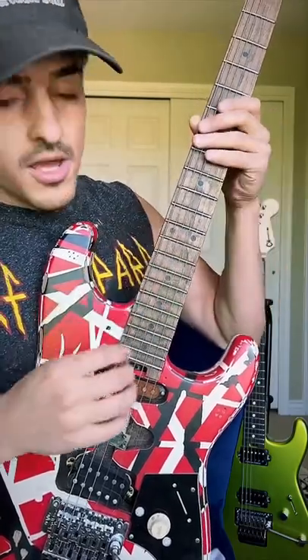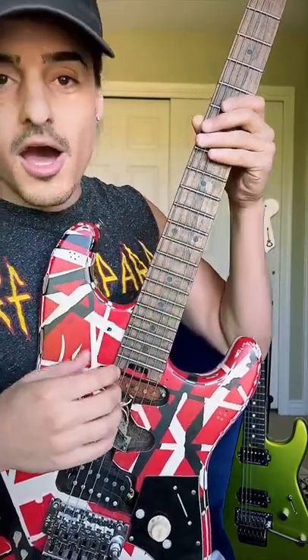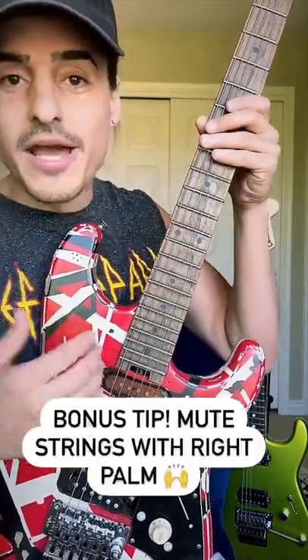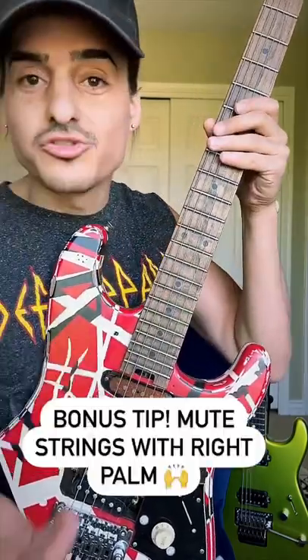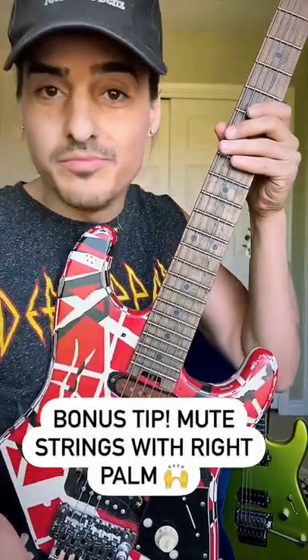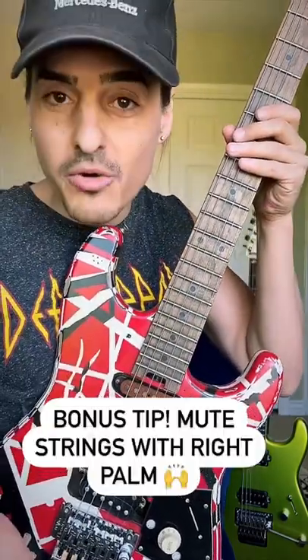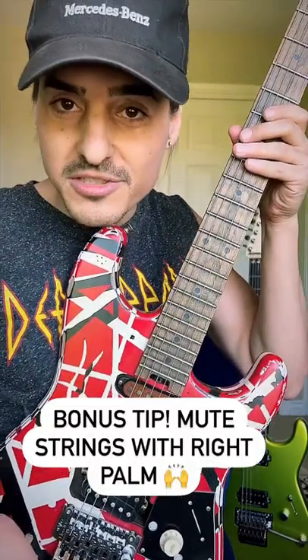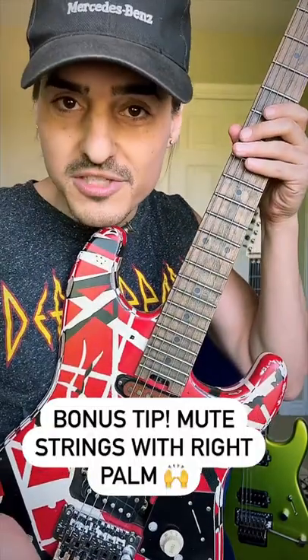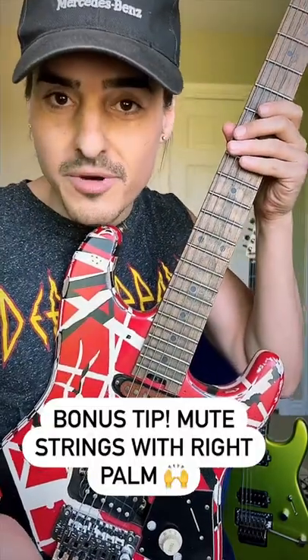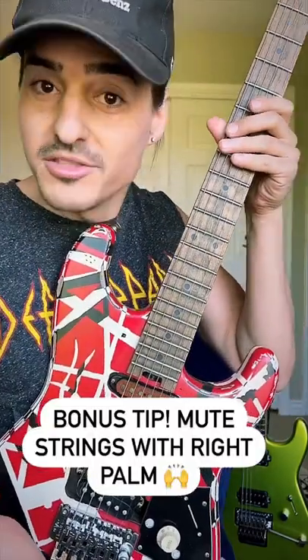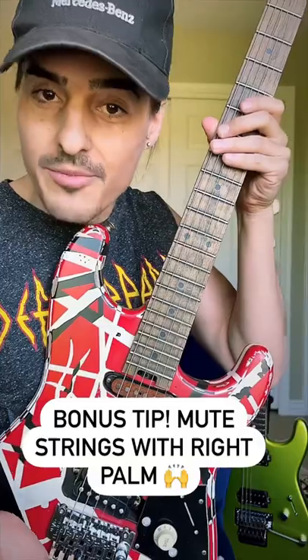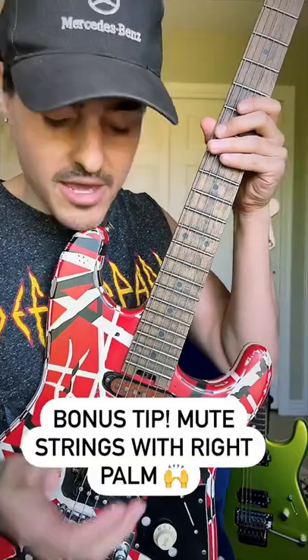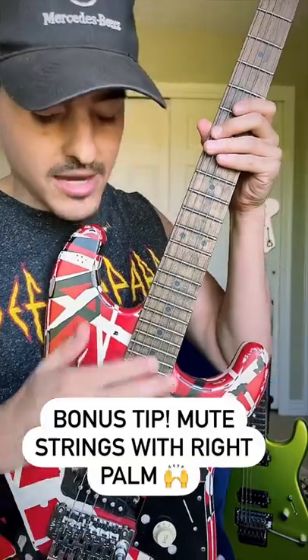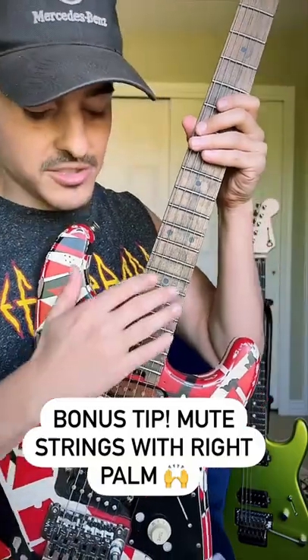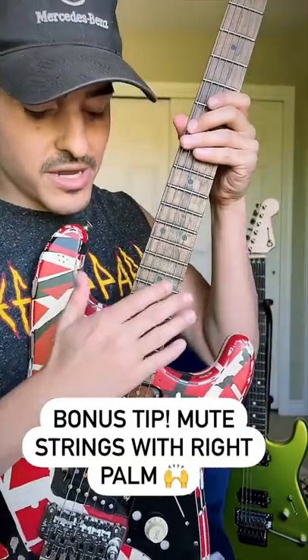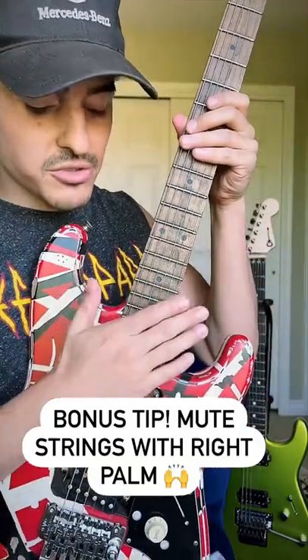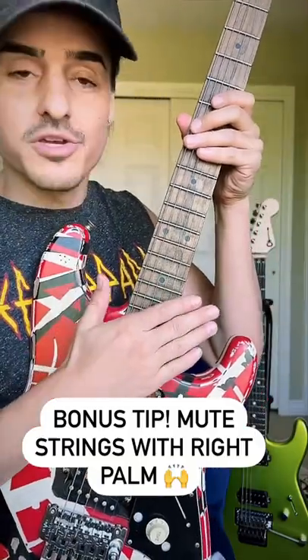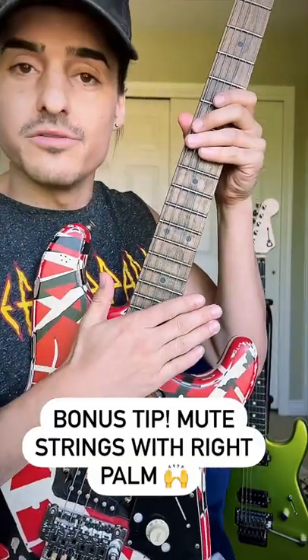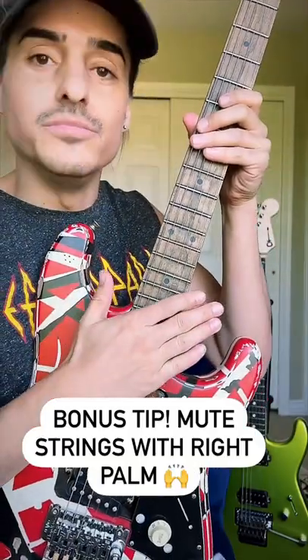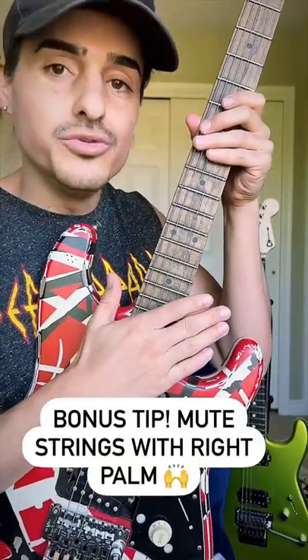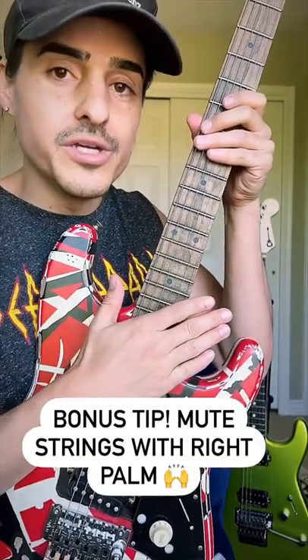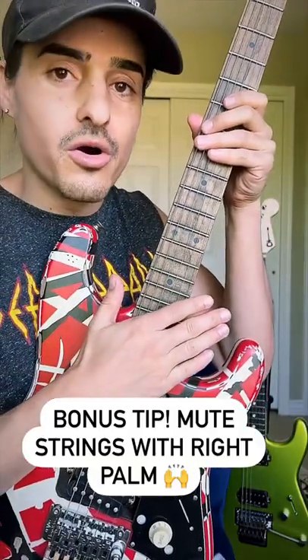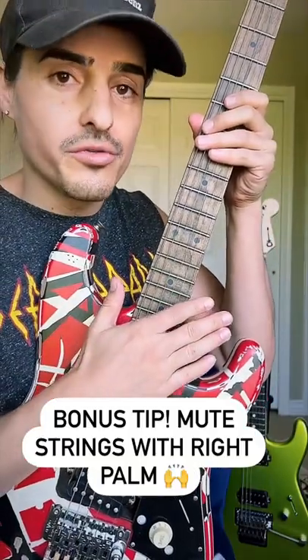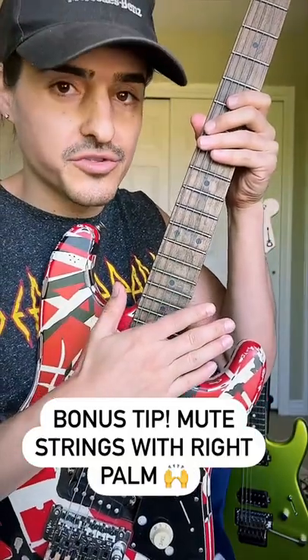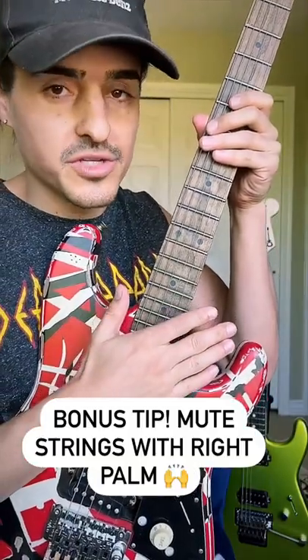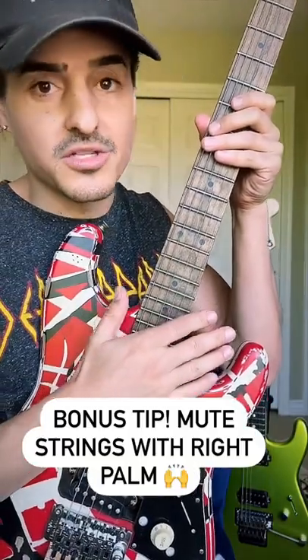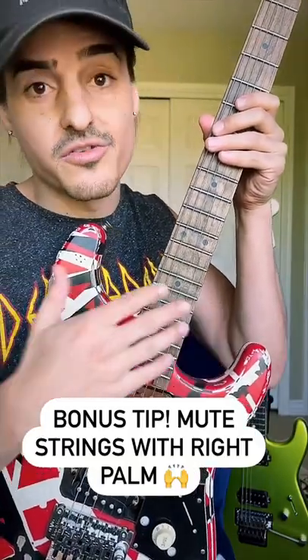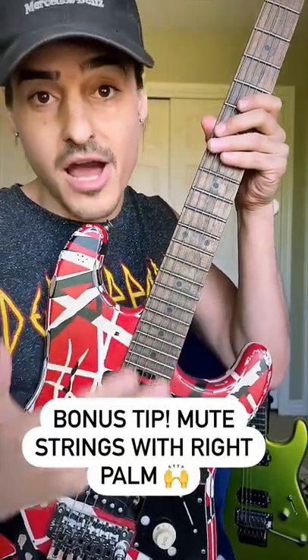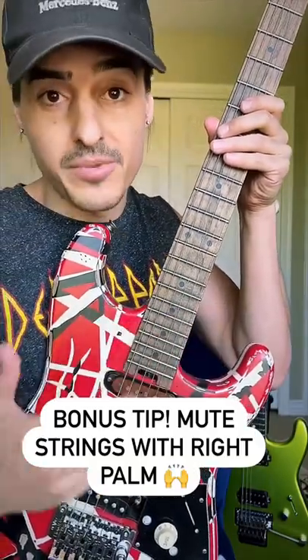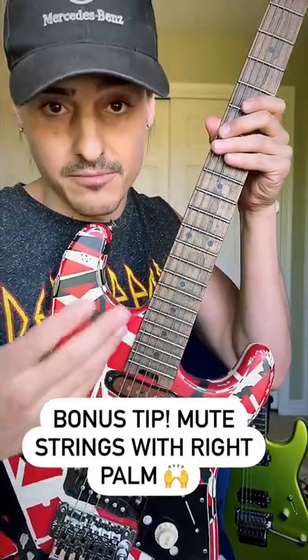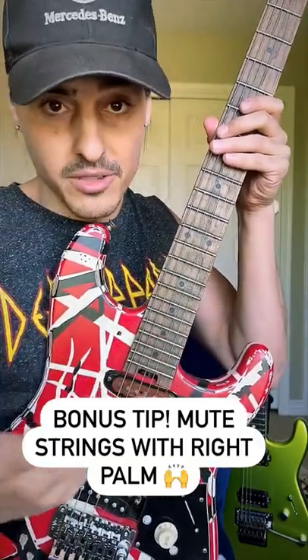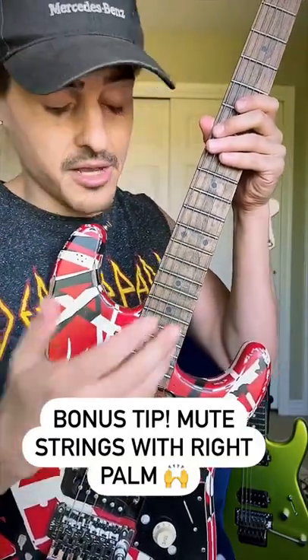An extra bonus tip on top of that is to make sure that you're muting all the strings that are not being played.